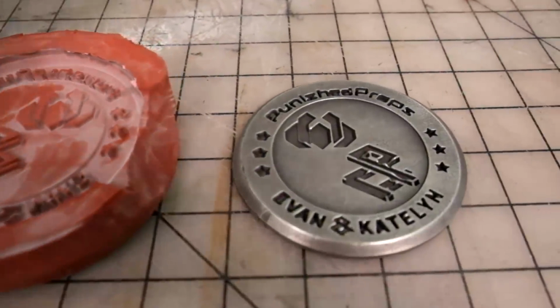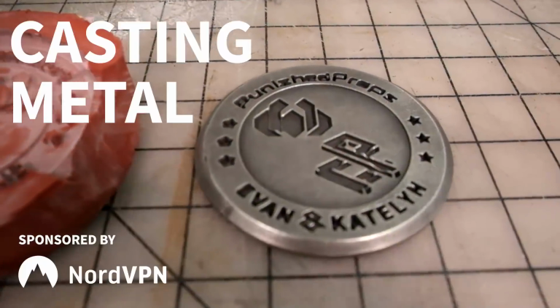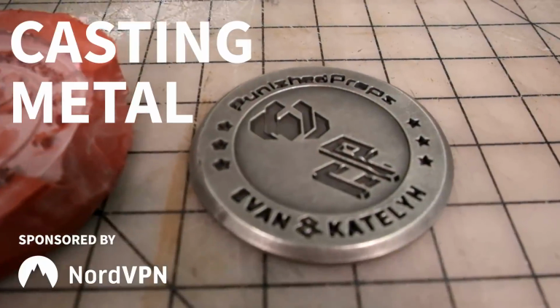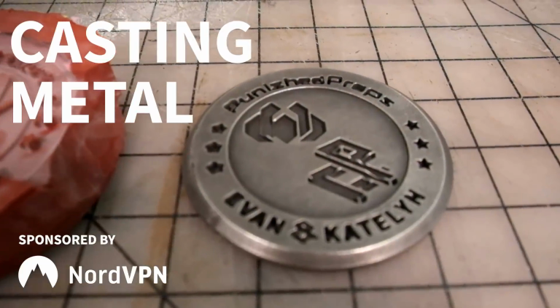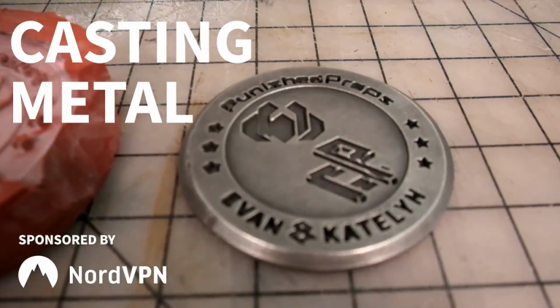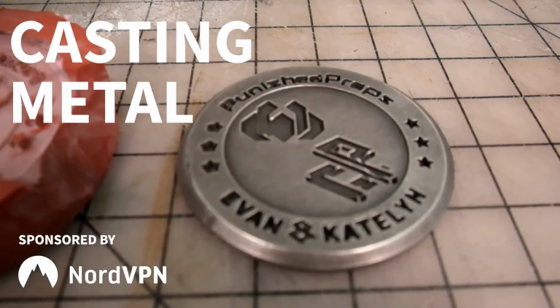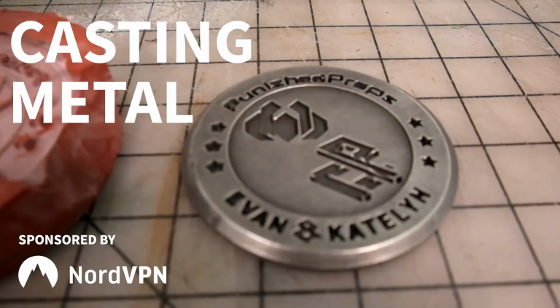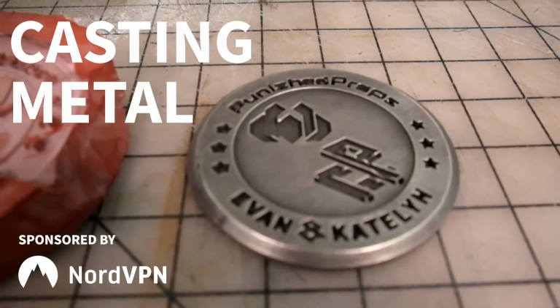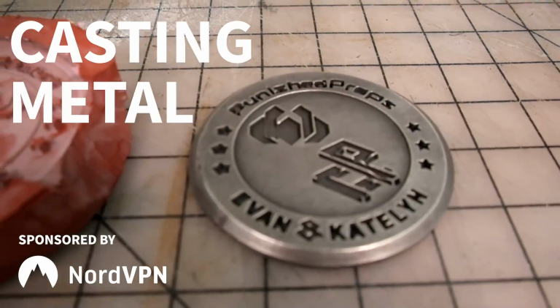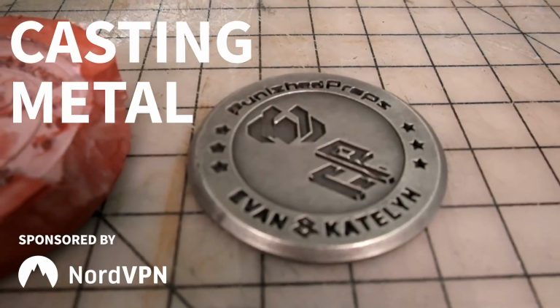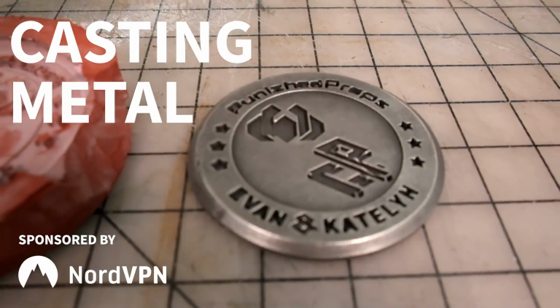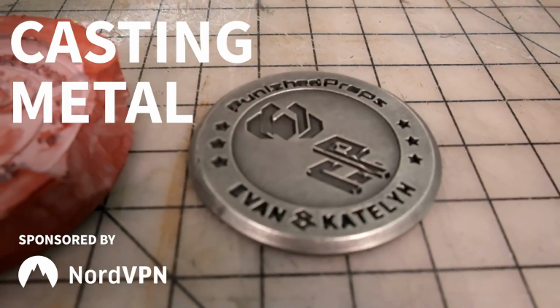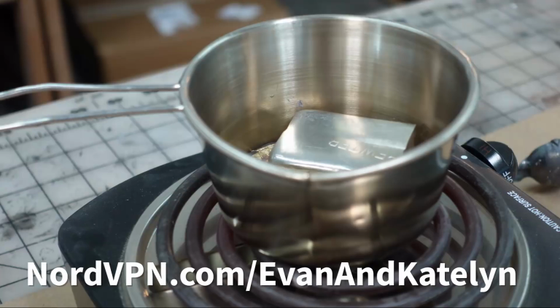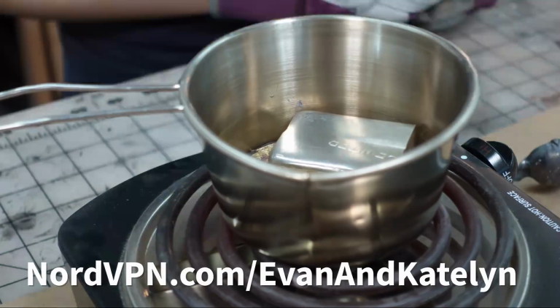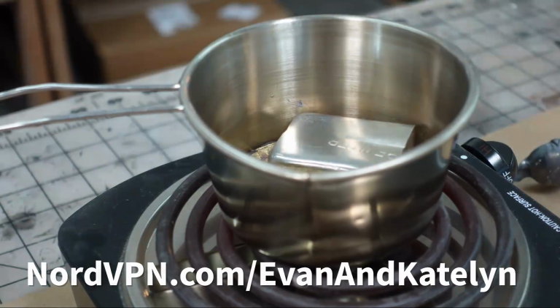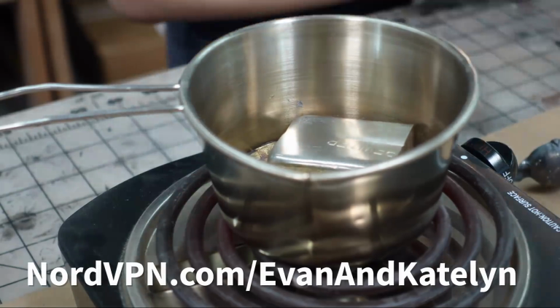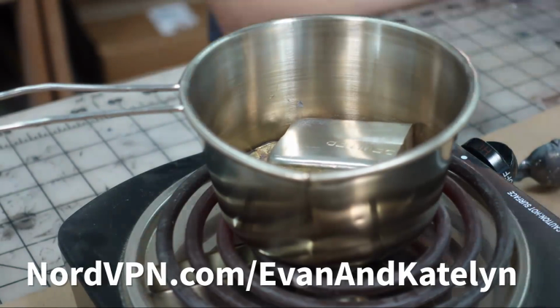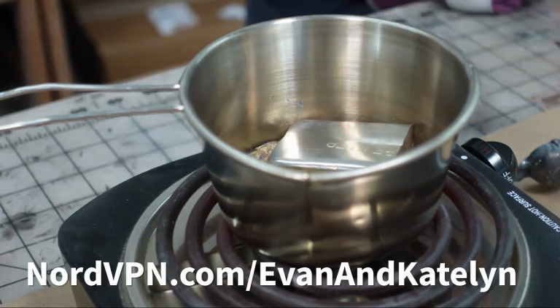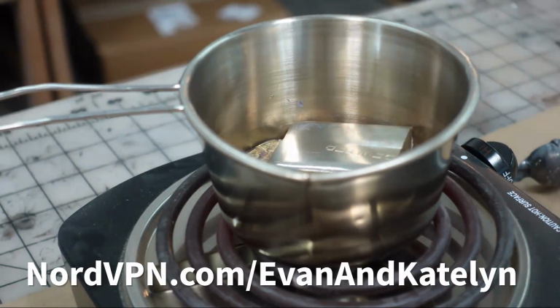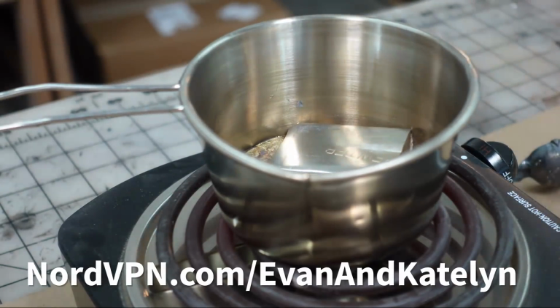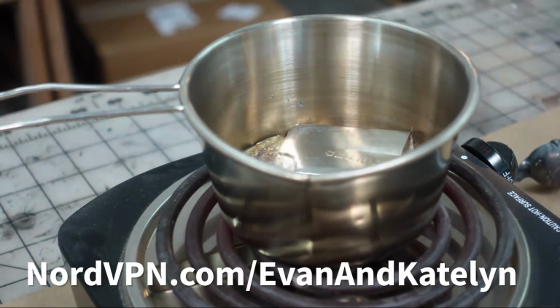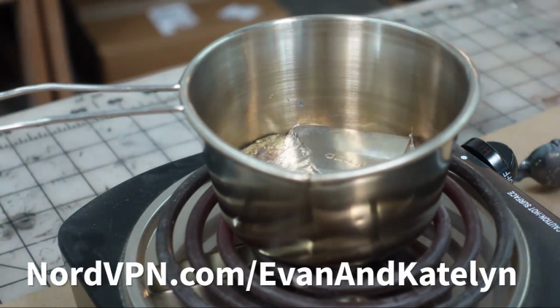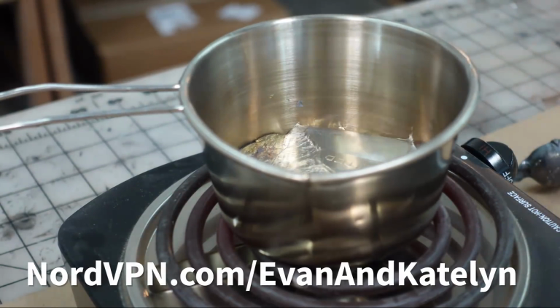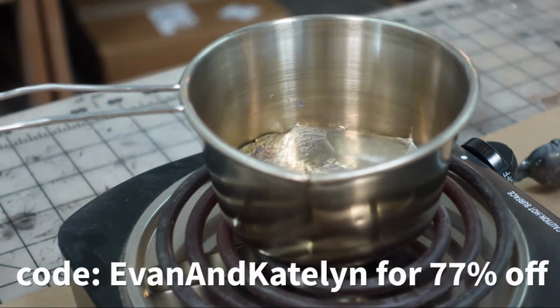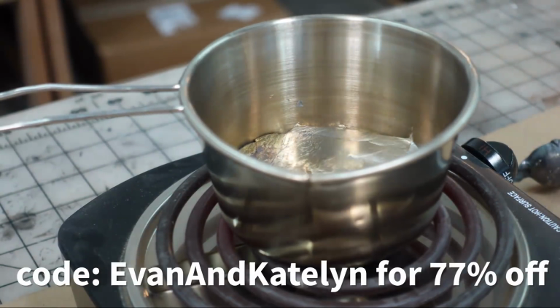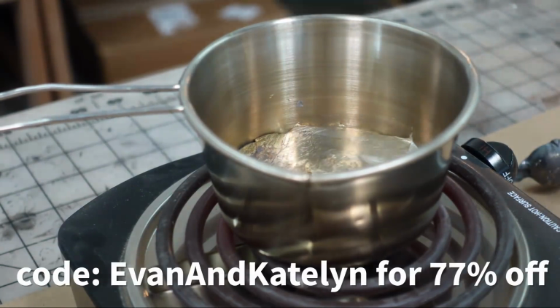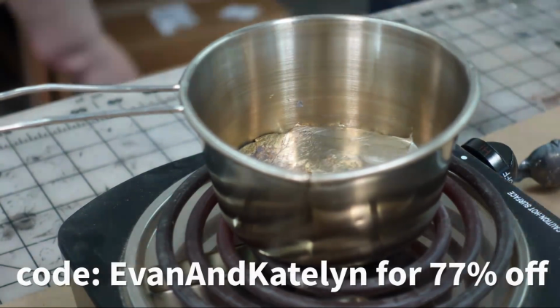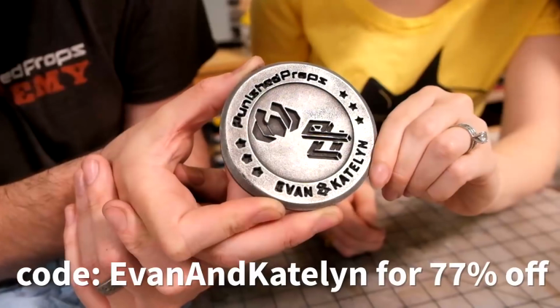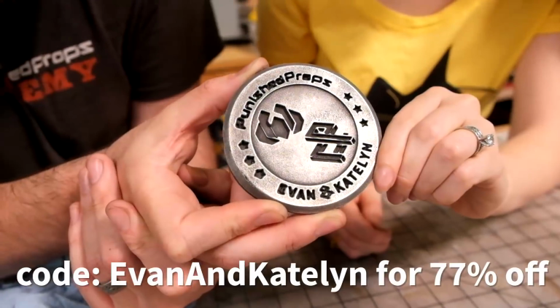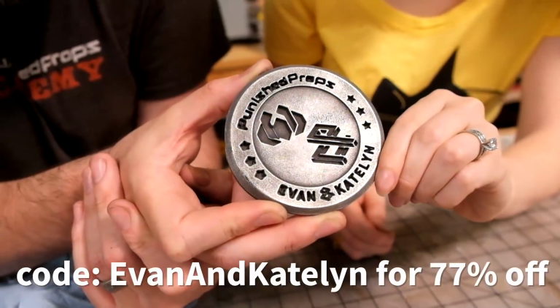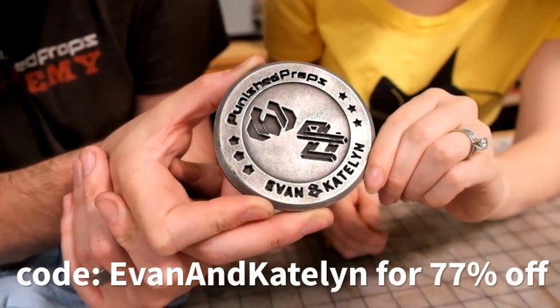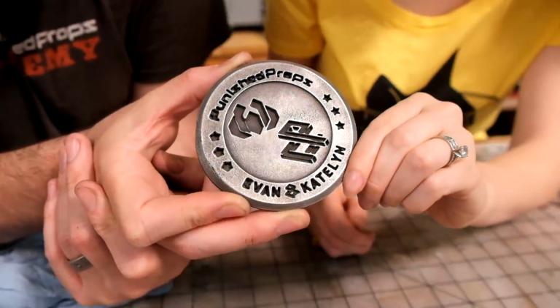Thank you NordVPN for sponsoring this video. Check them out at nordvpn.com/evanandcaitlyn and use code evanandcaitlyn to get 77% off.